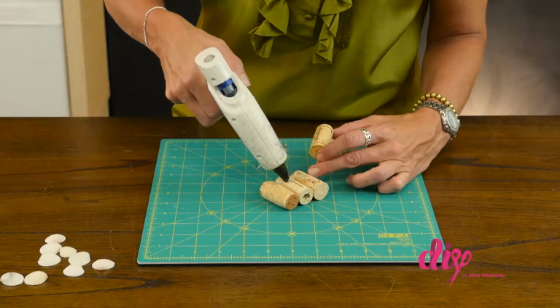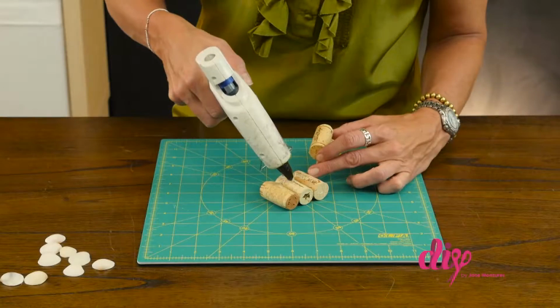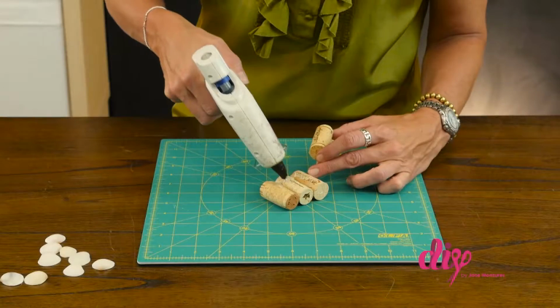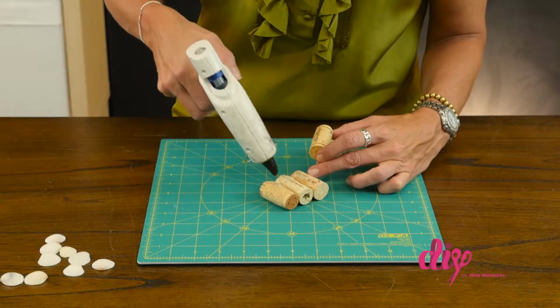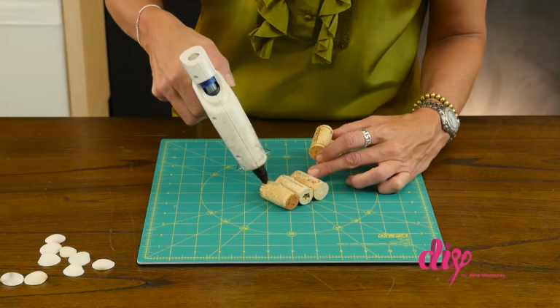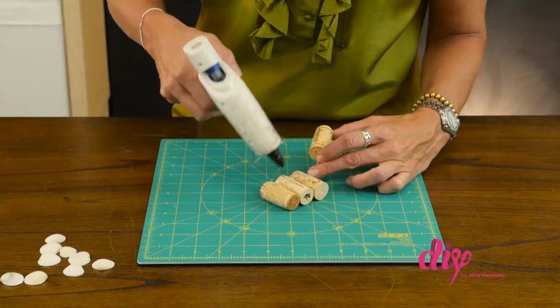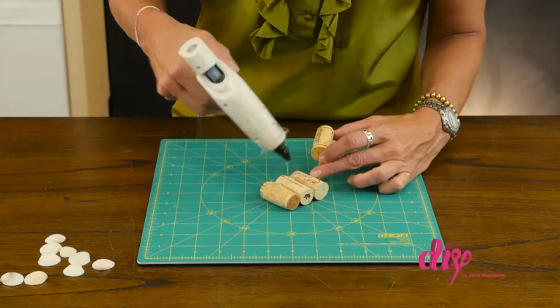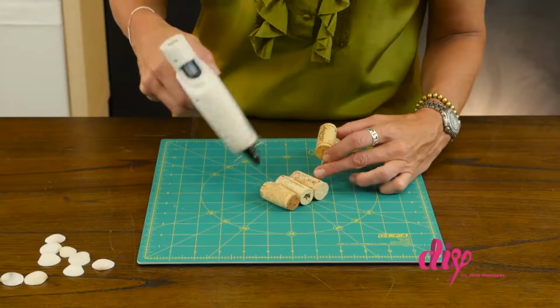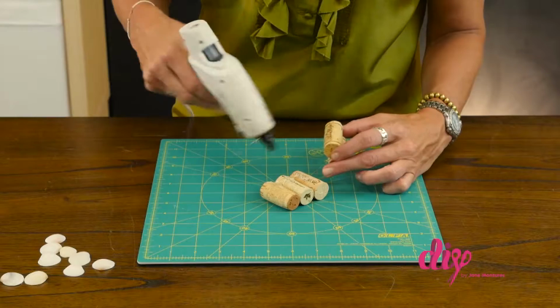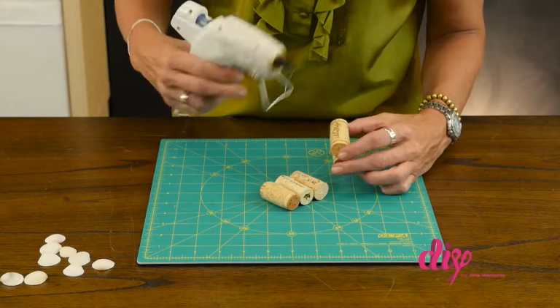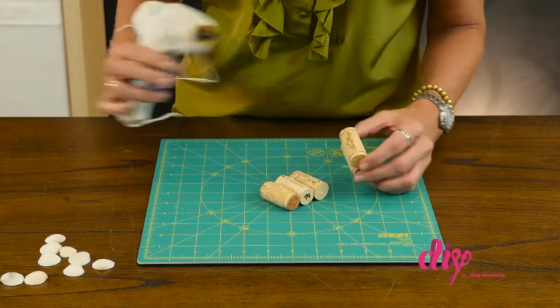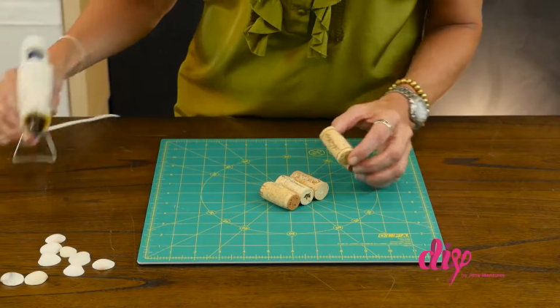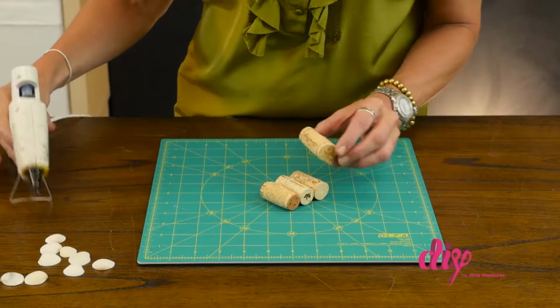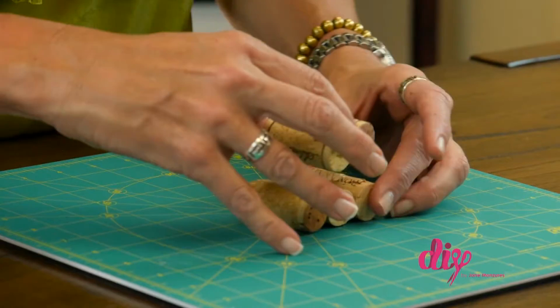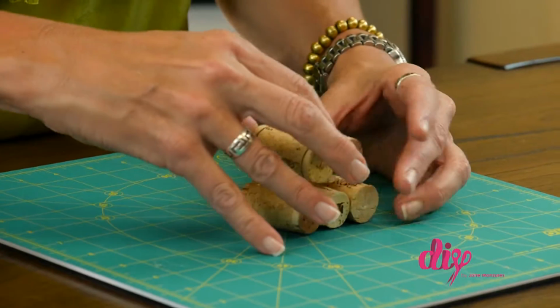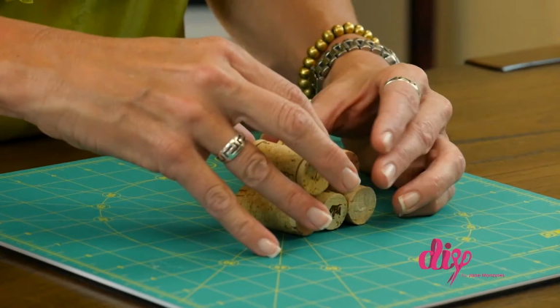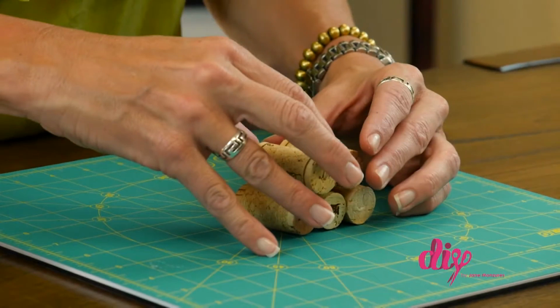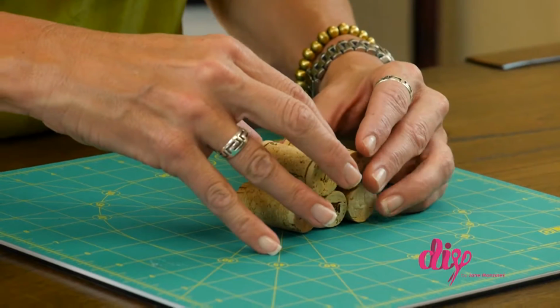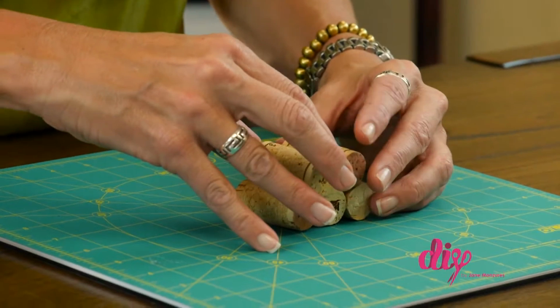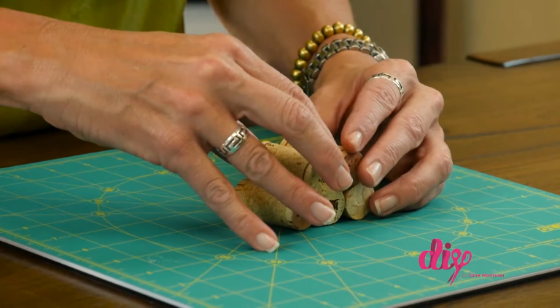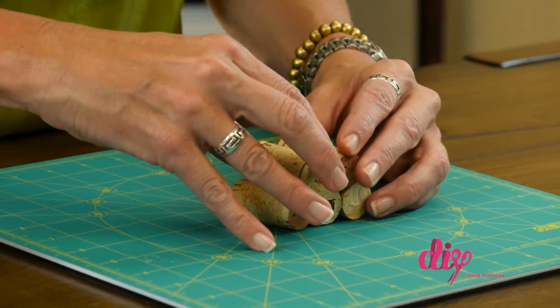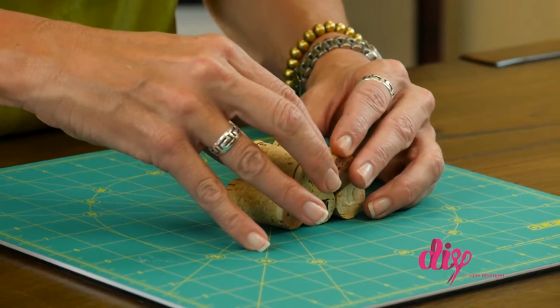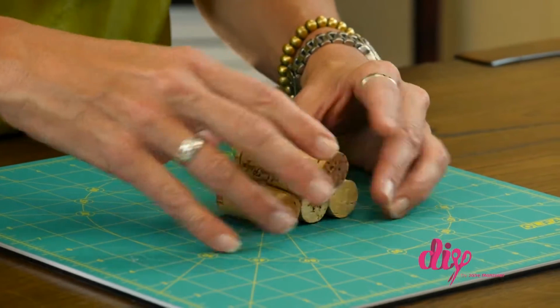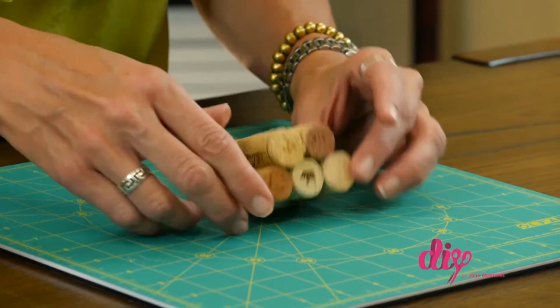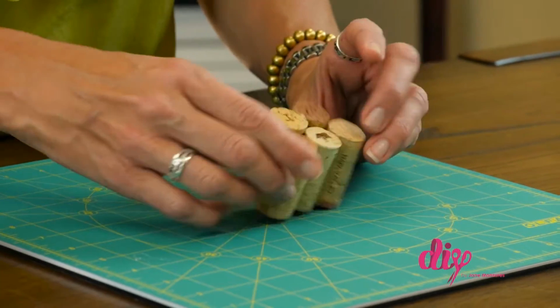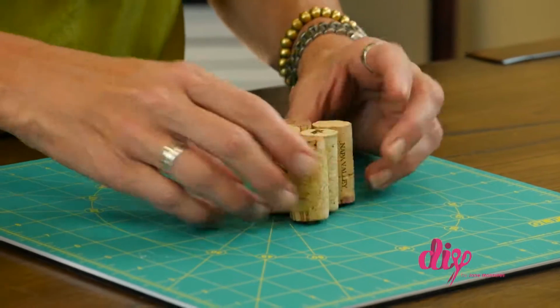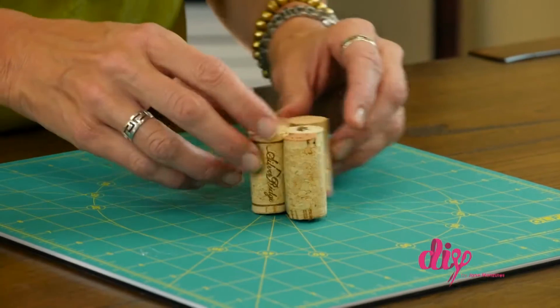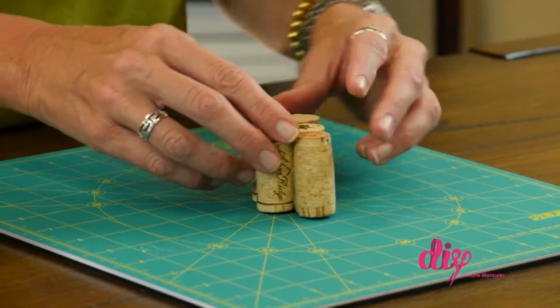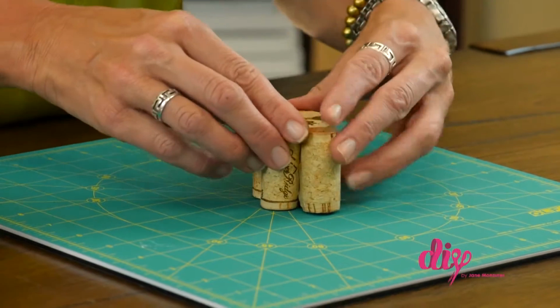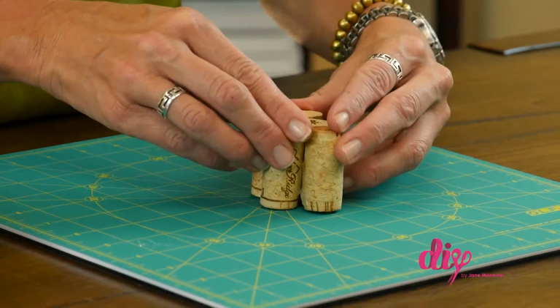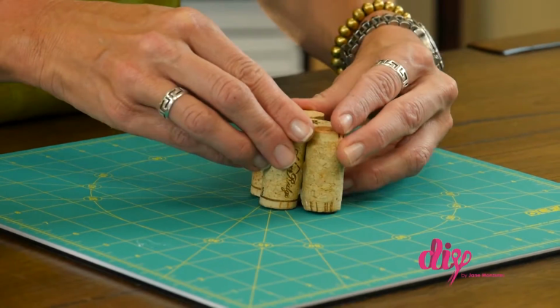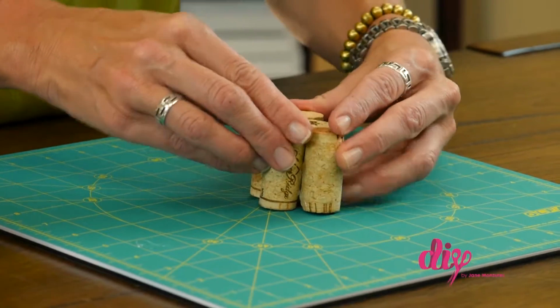Next, glue the front and the back together, leaving a slight opening at the top for the name tag to slide into.